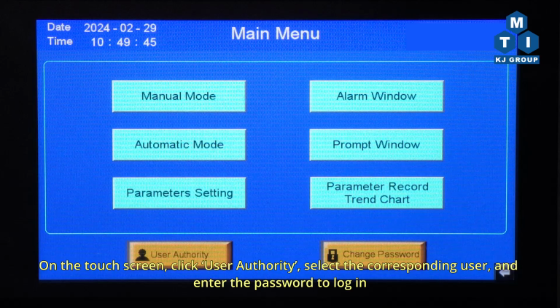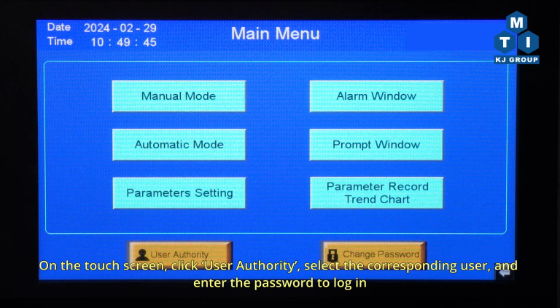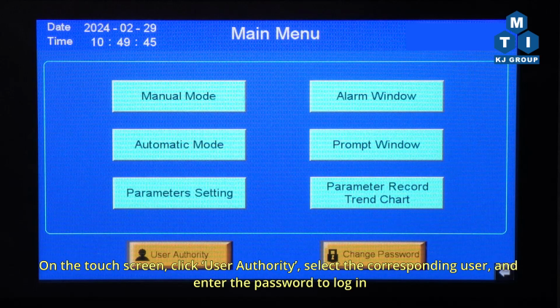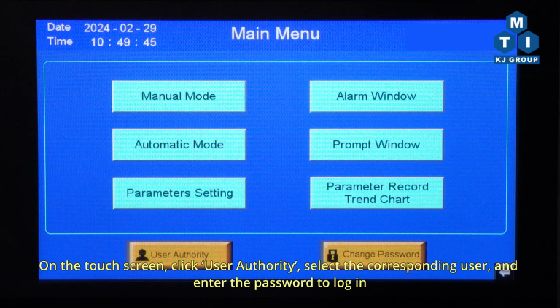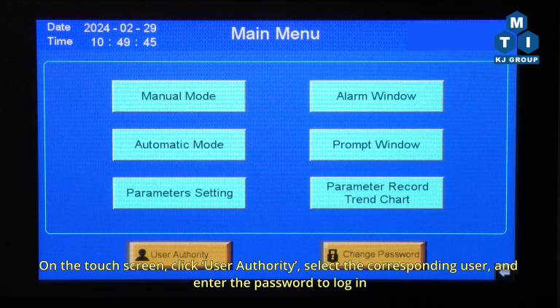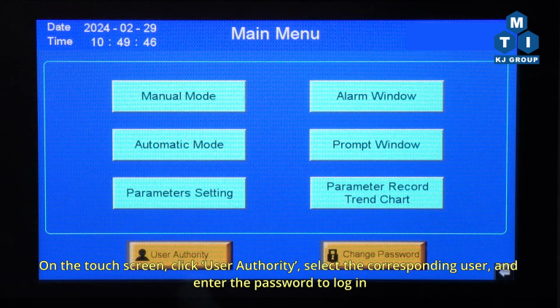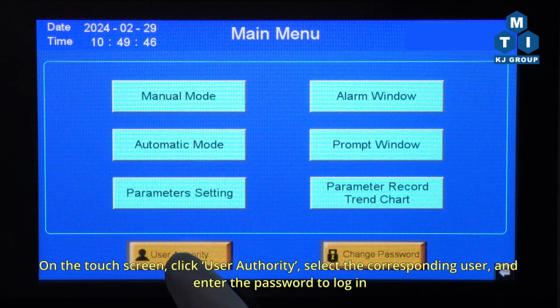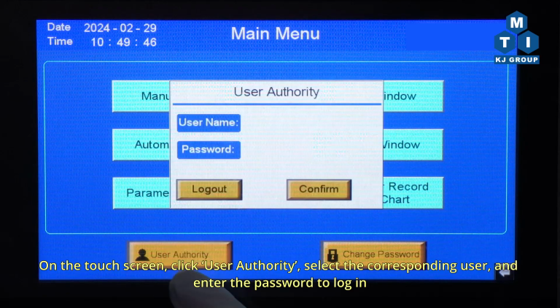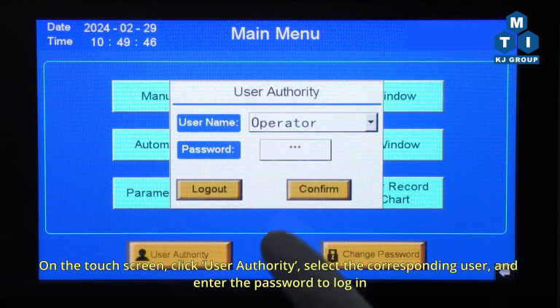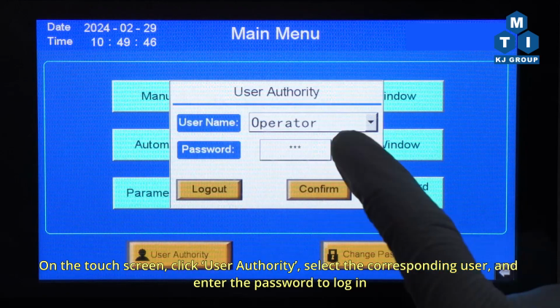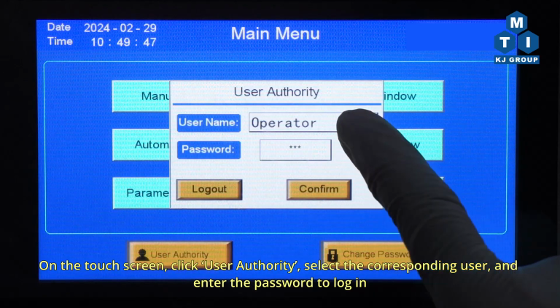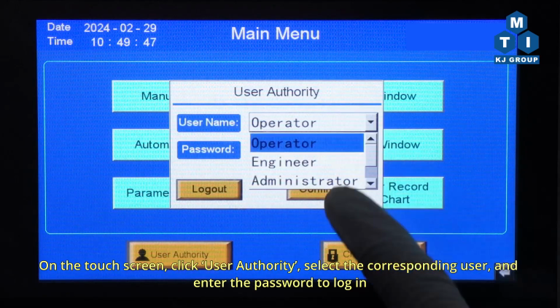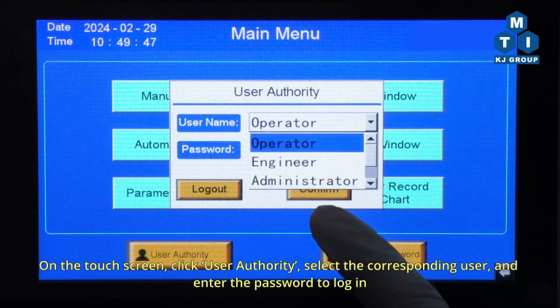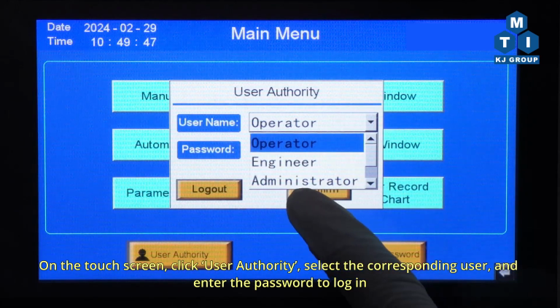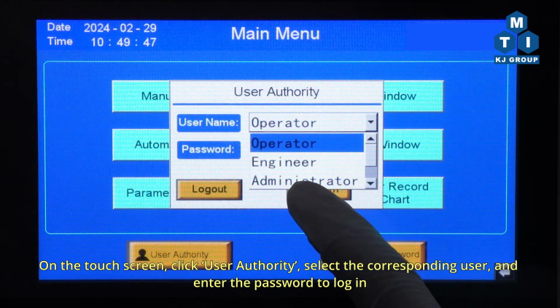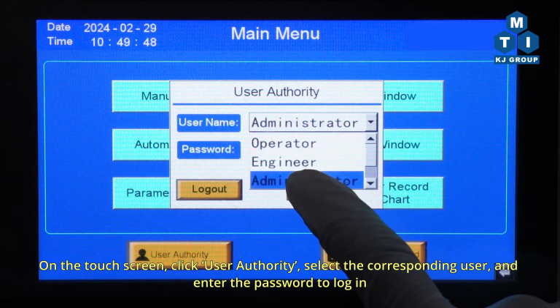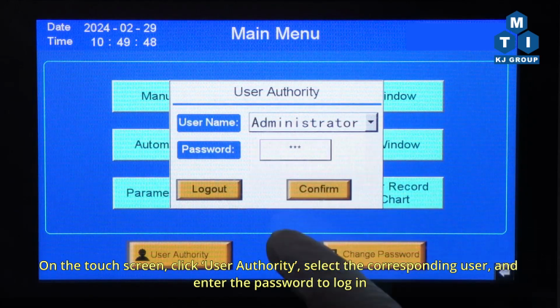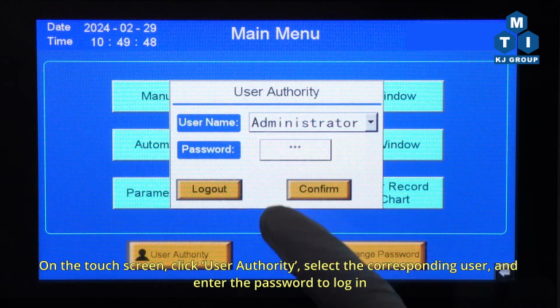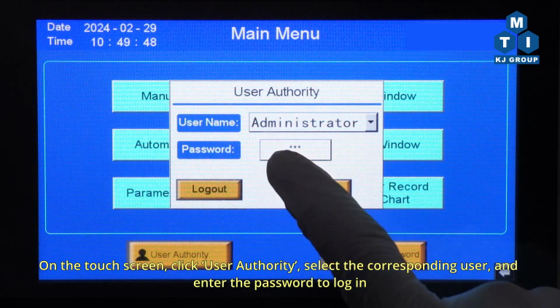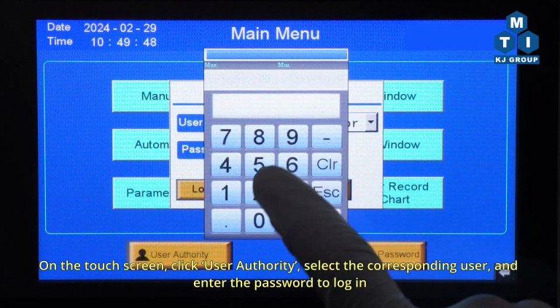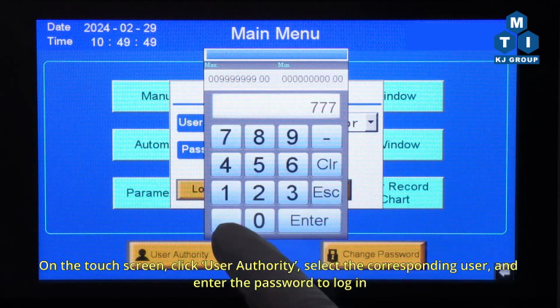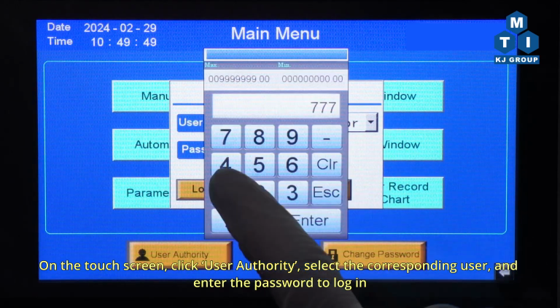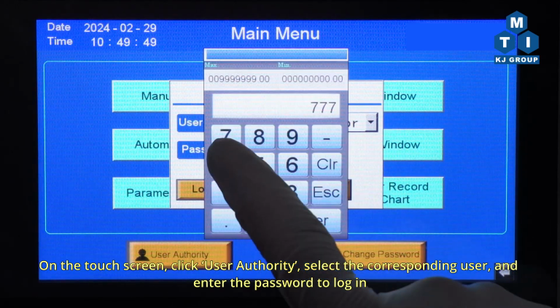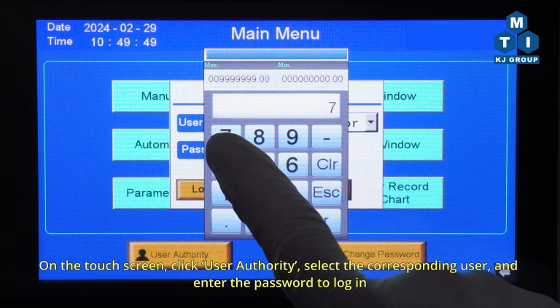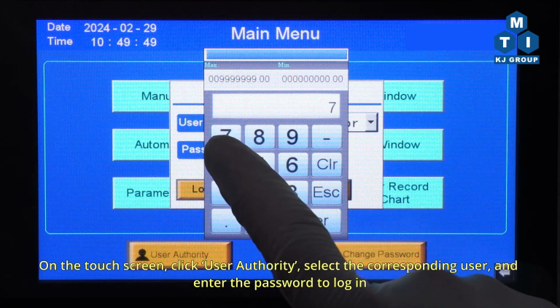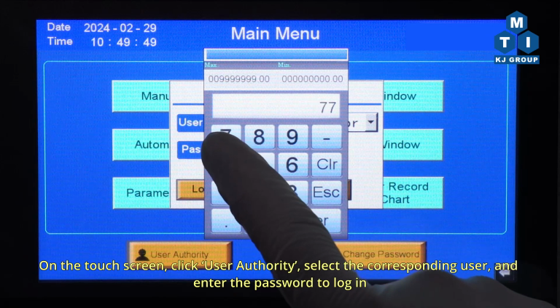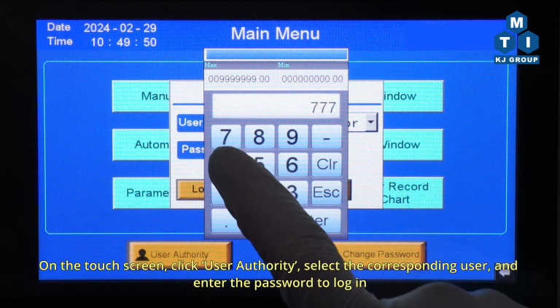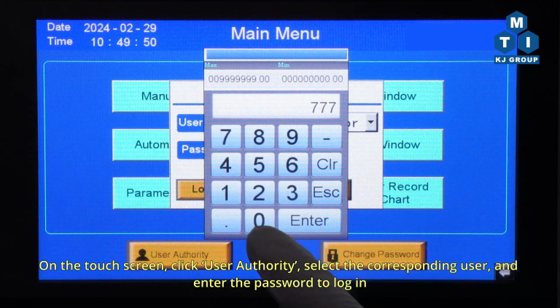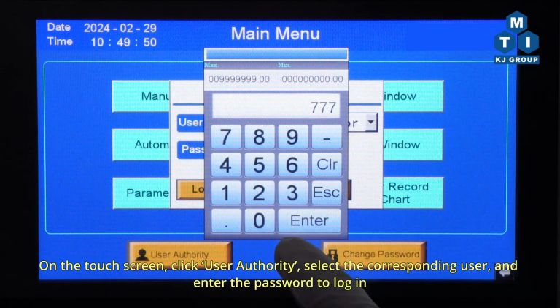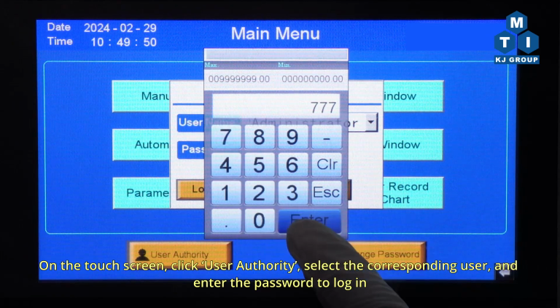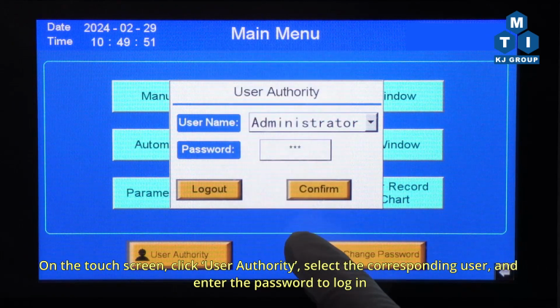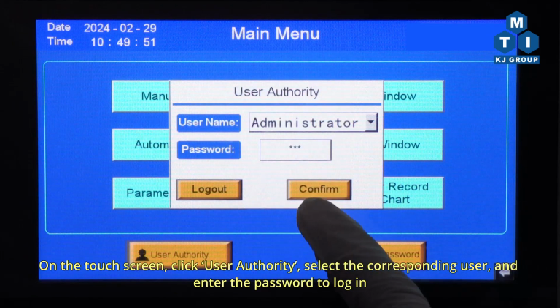On the touchscreen, click User Authority, select the corresponding user, and enter the password to log in.